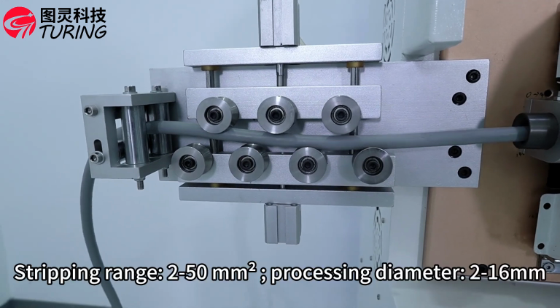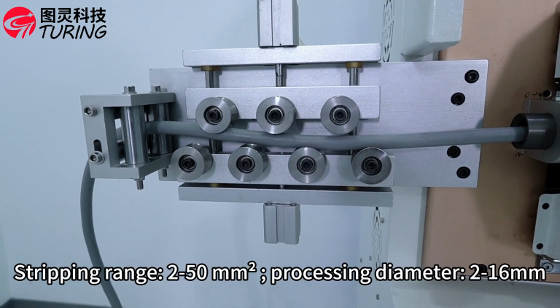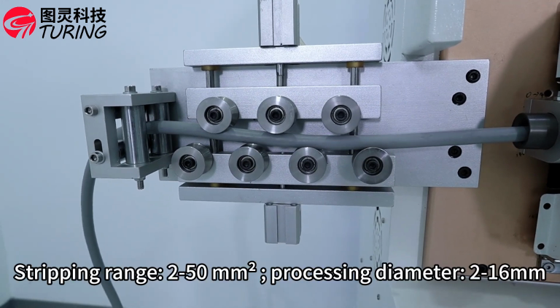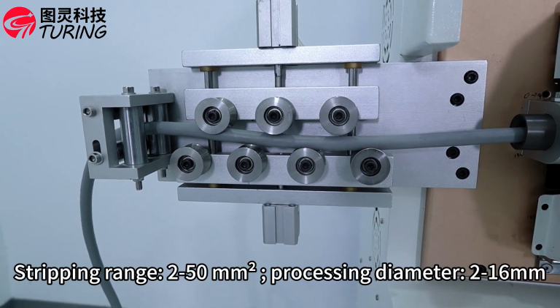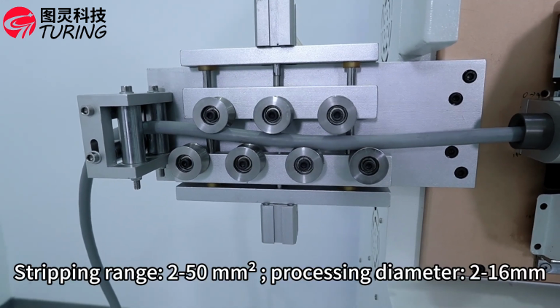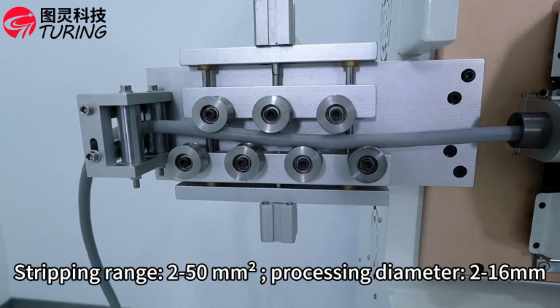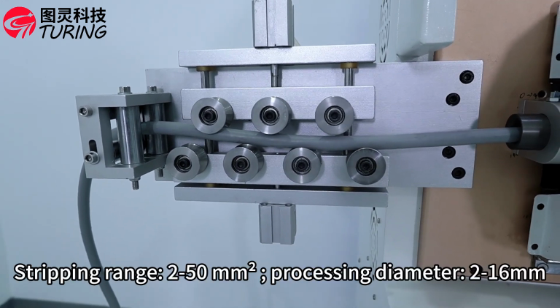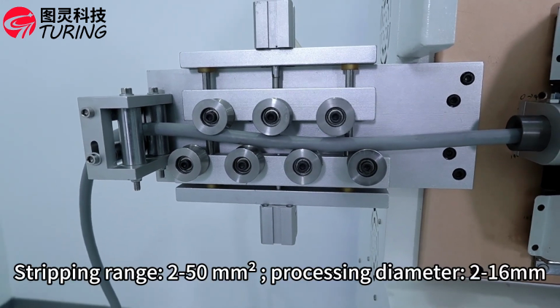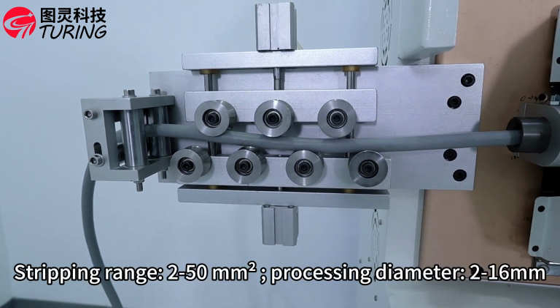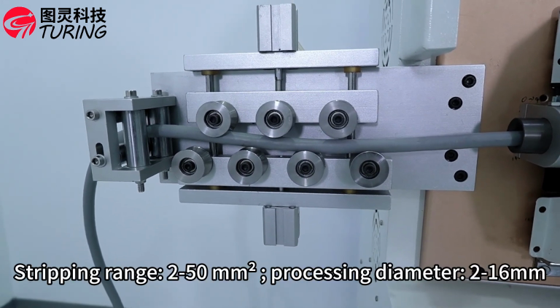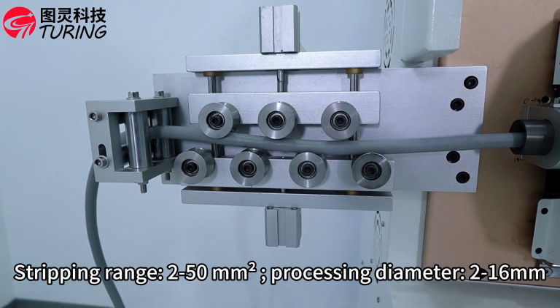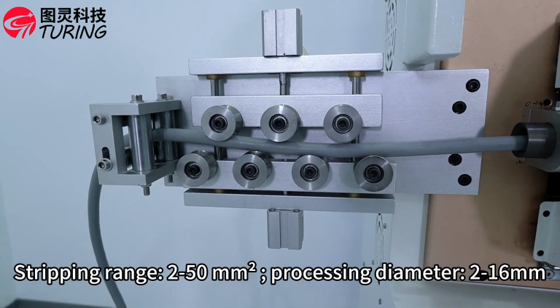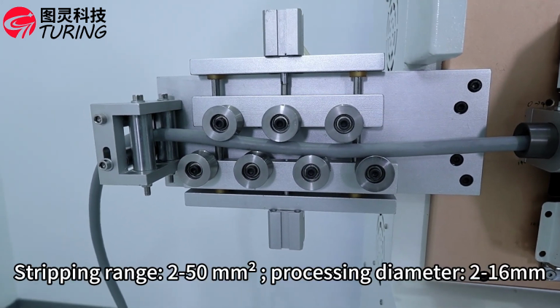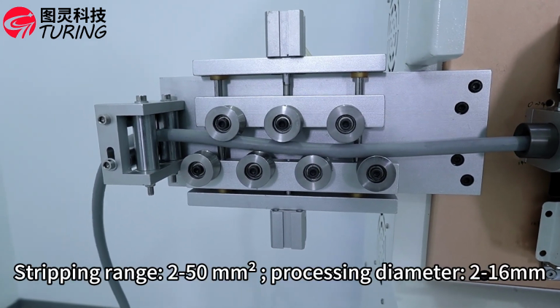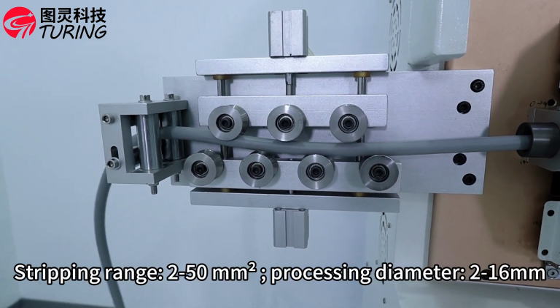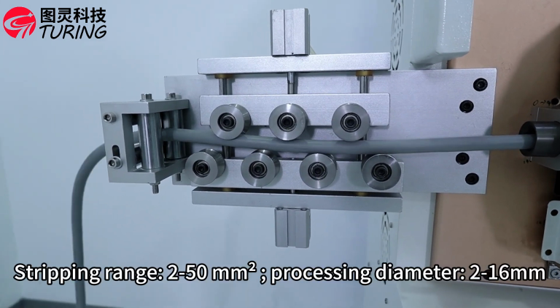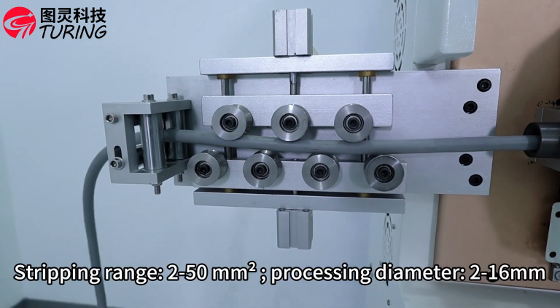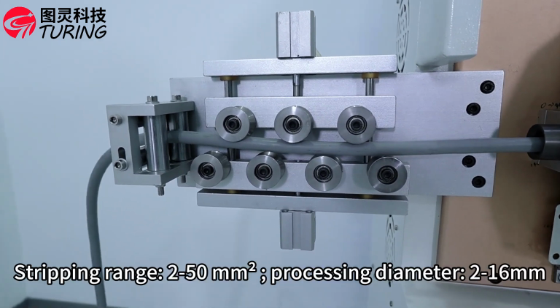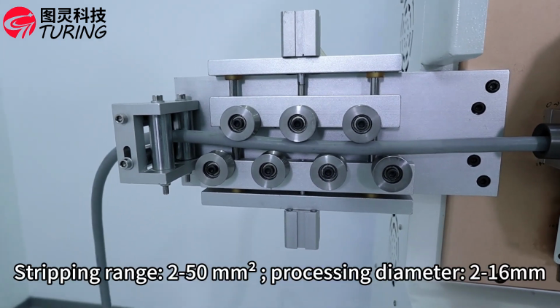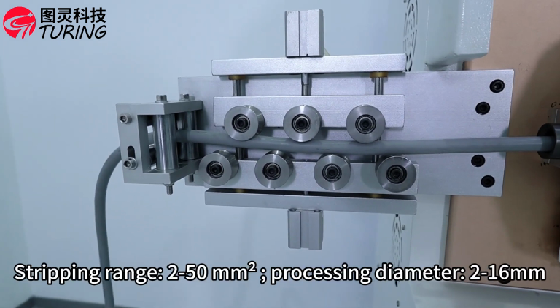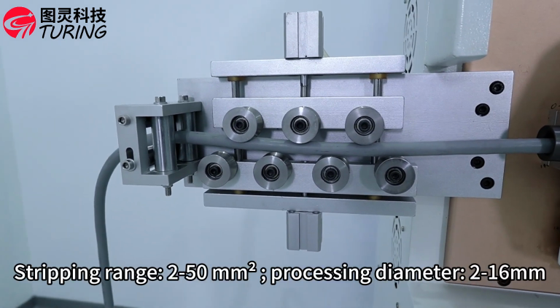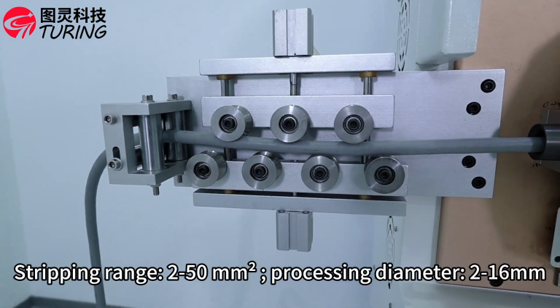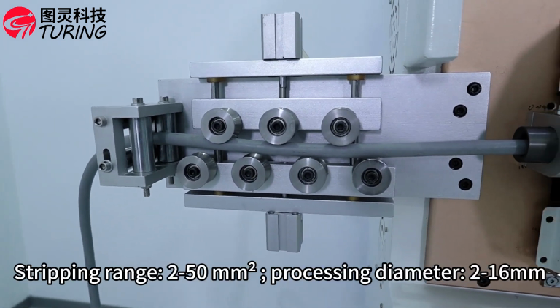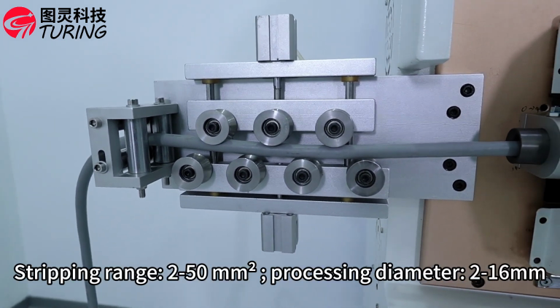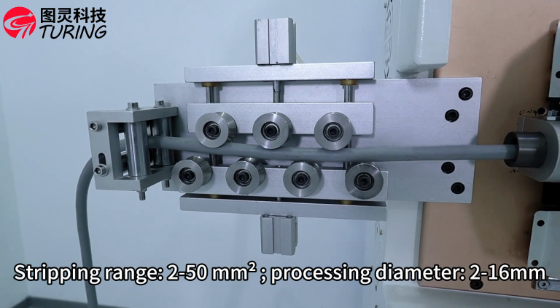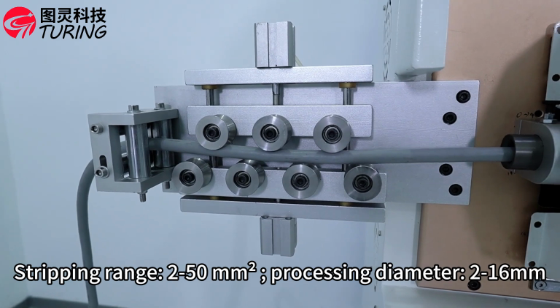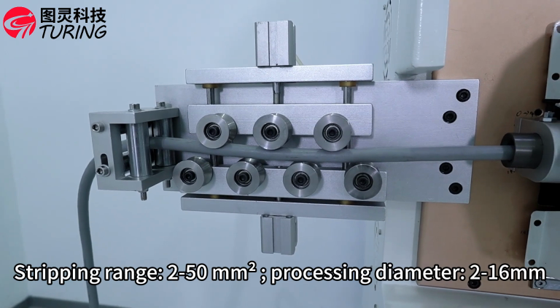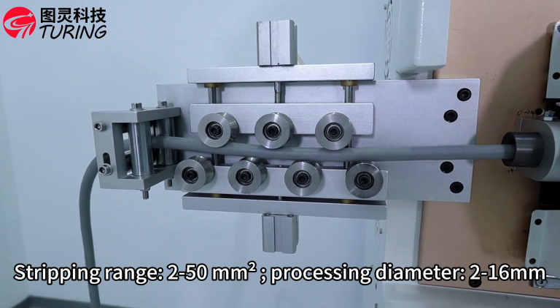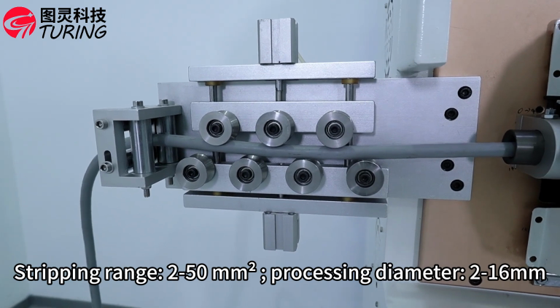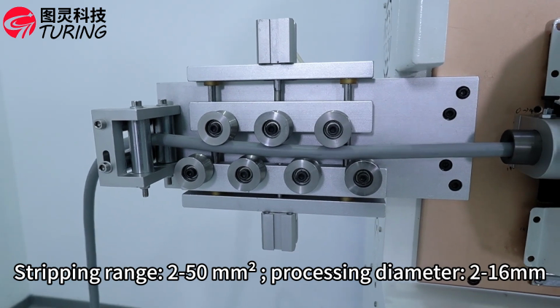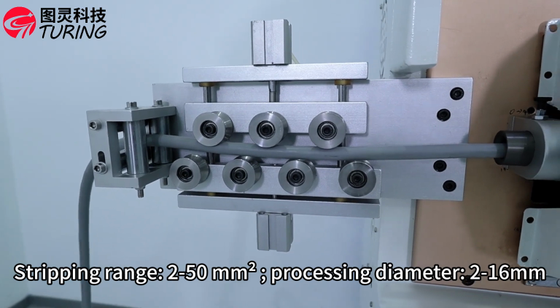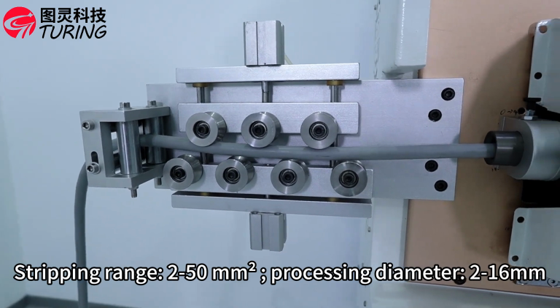Stripping range 2 to 50 square millimeters, processing diameter 2 to 16 millimeters.